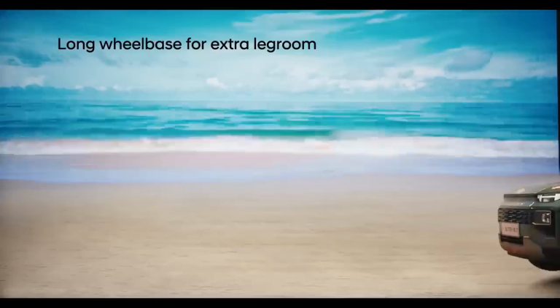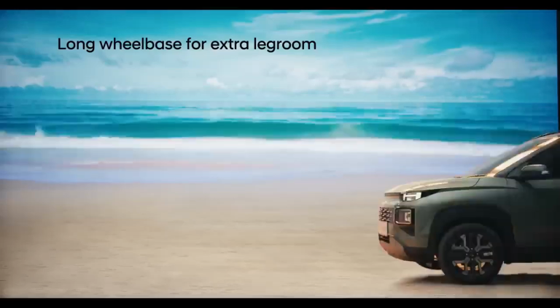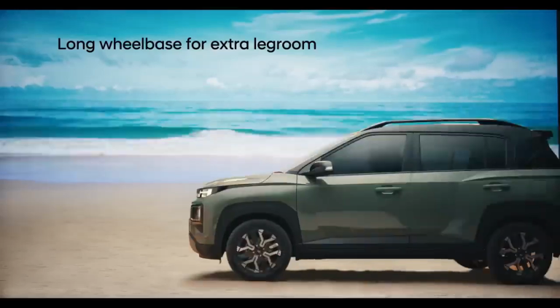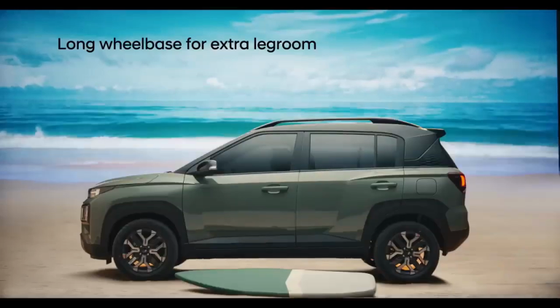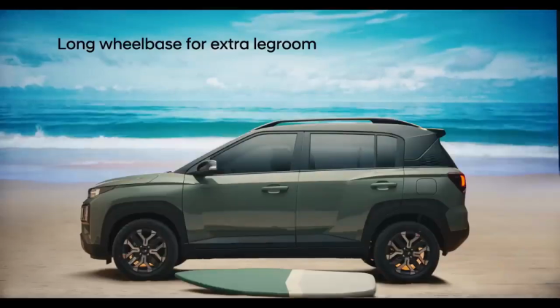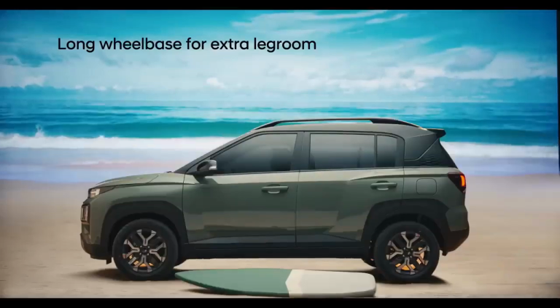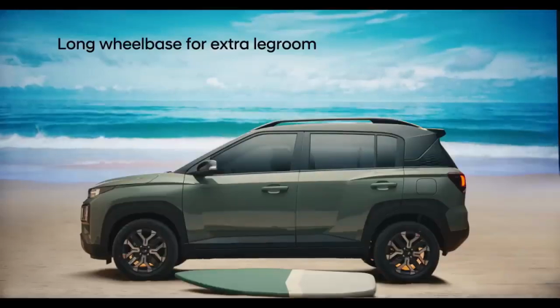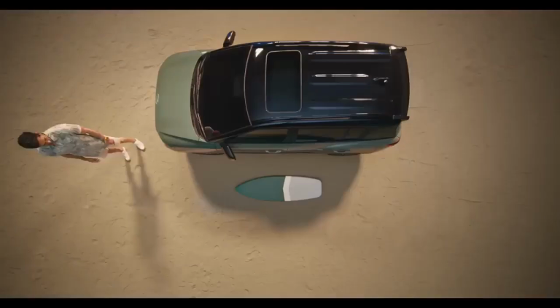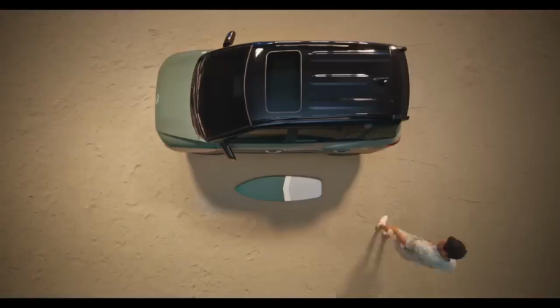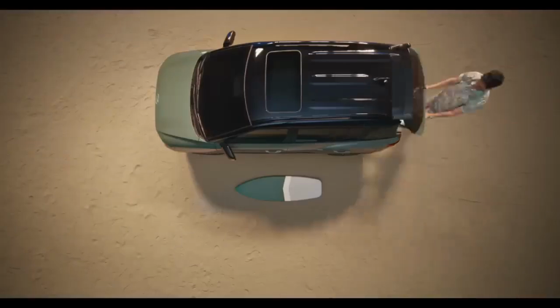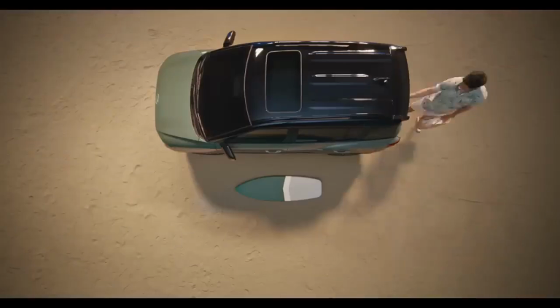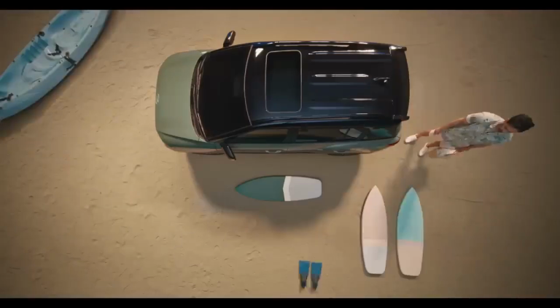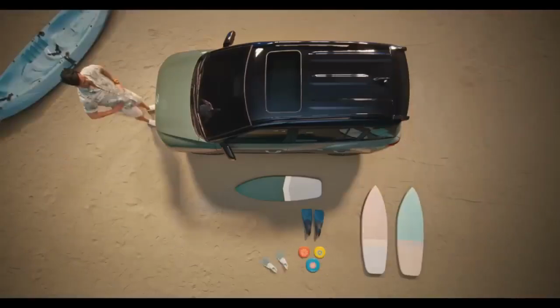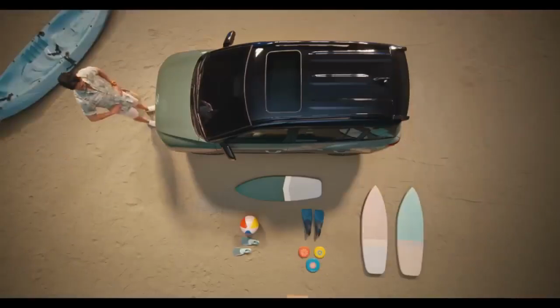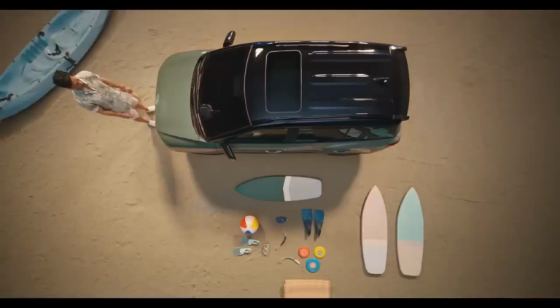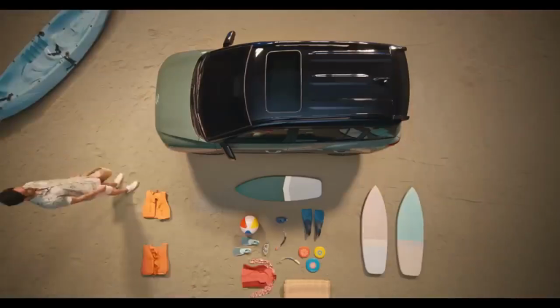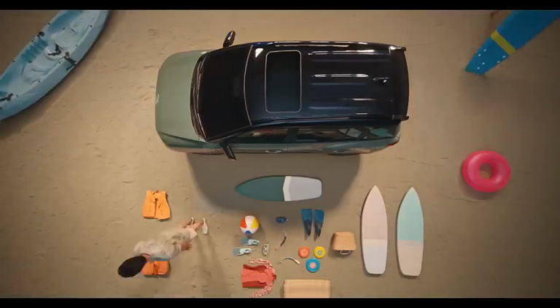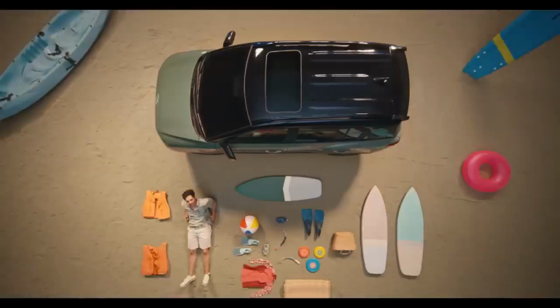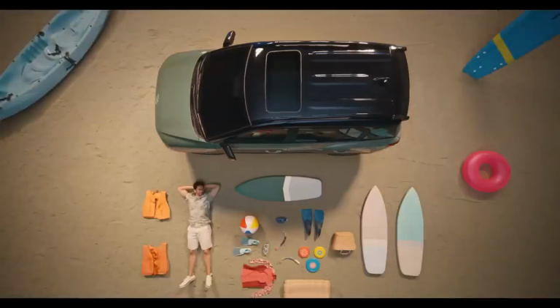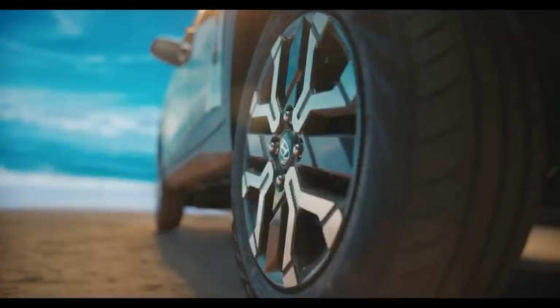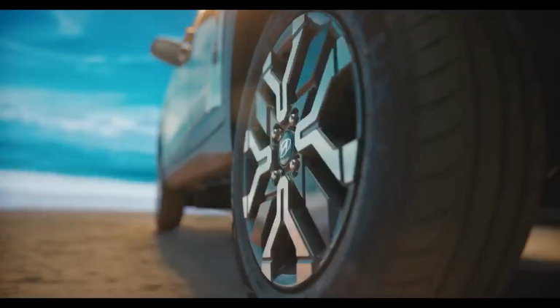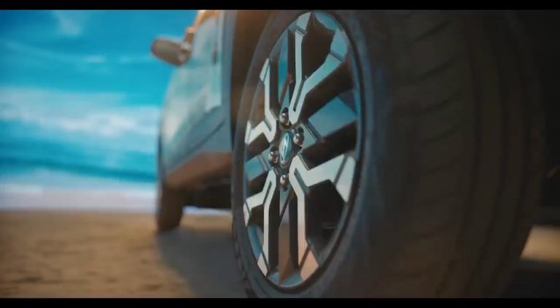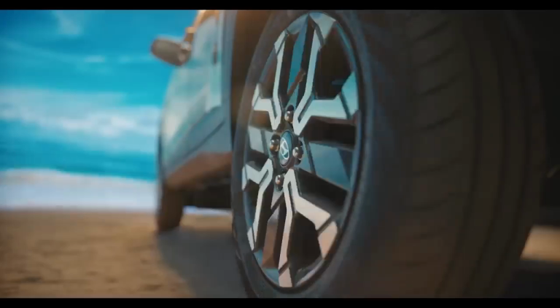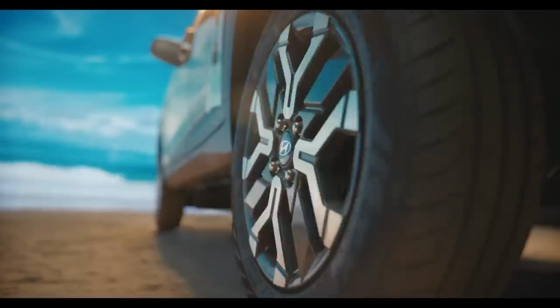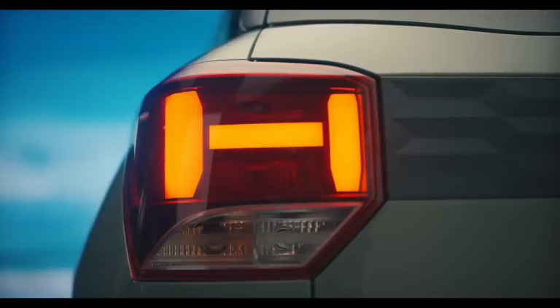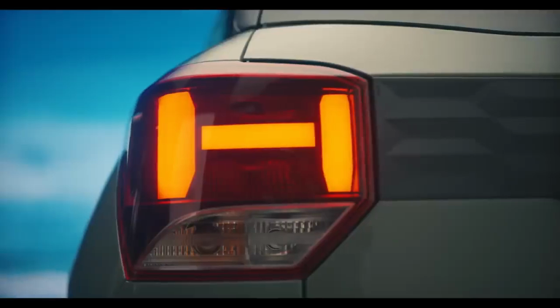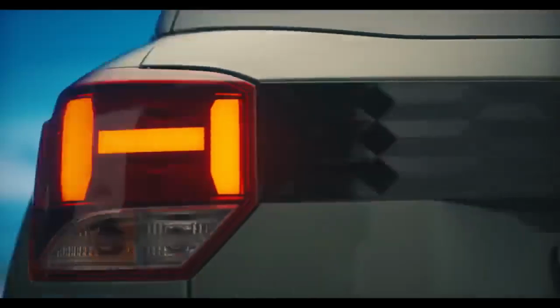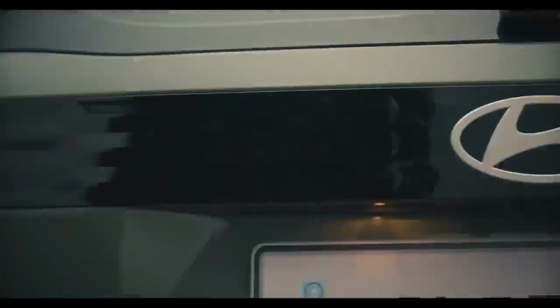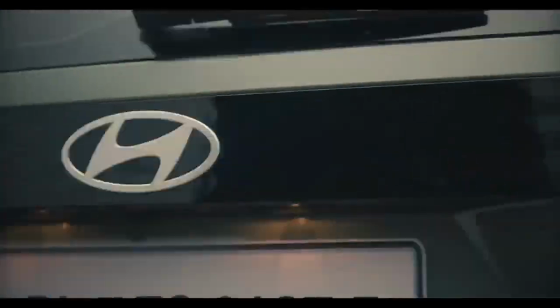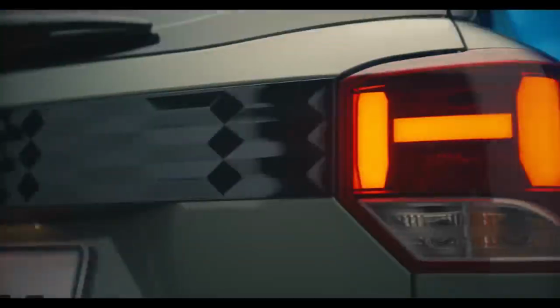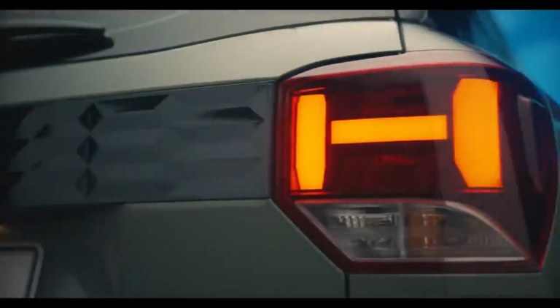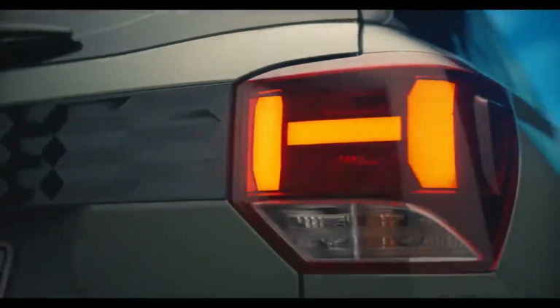Hello guys, welcome to Real Carpacks. In today's video, we are going to discuss the base variant of the Honda Exter.